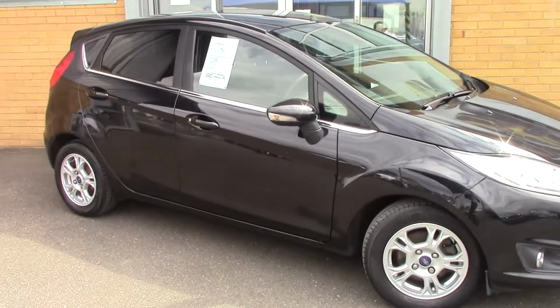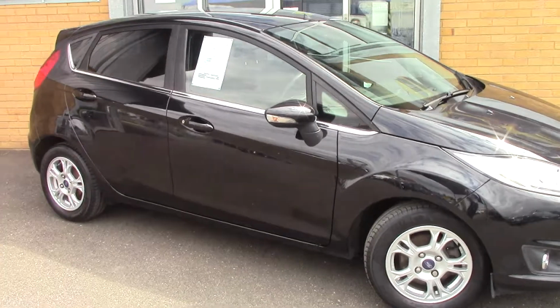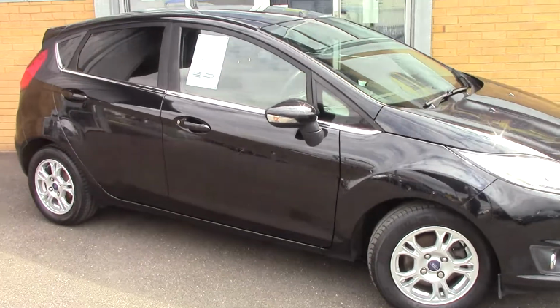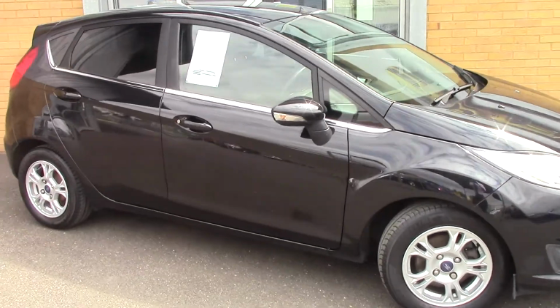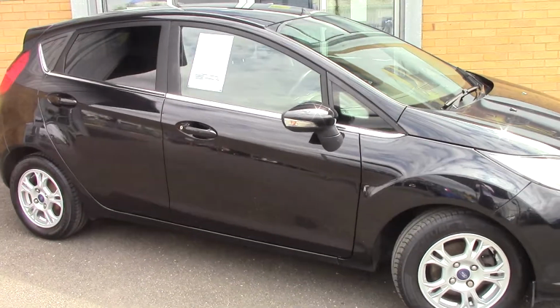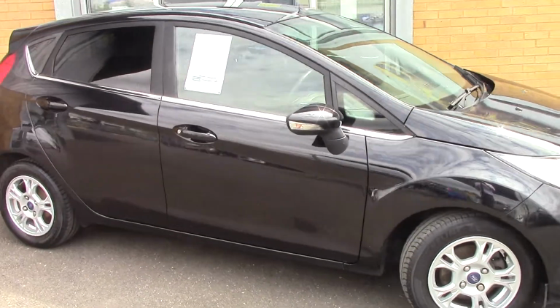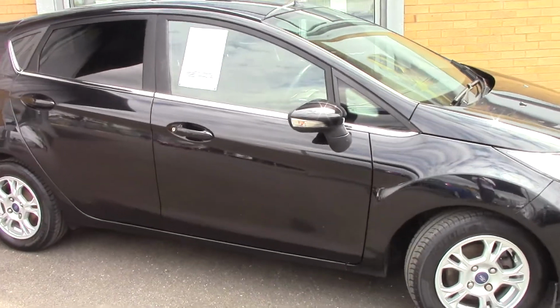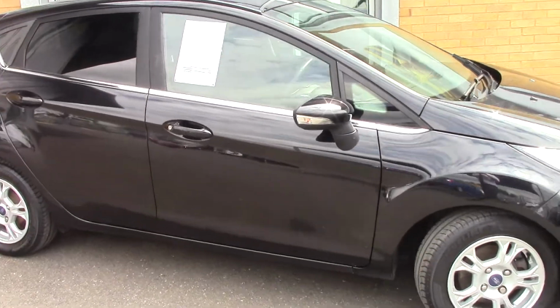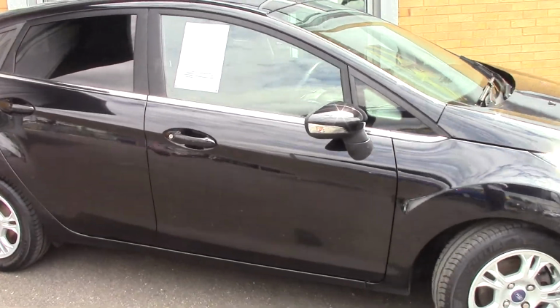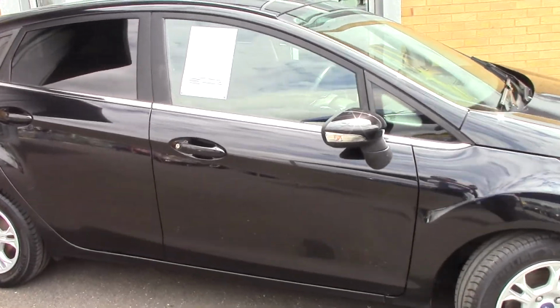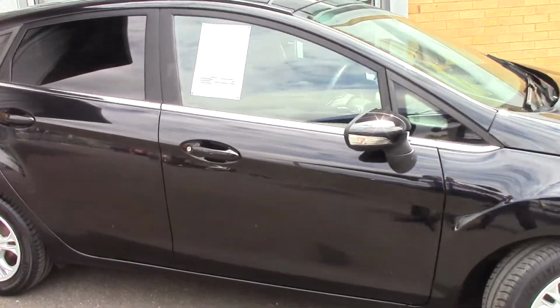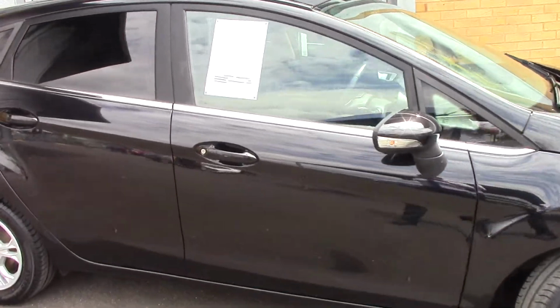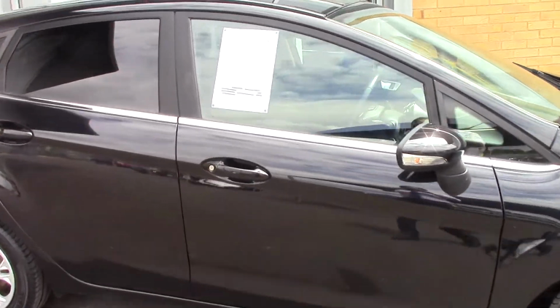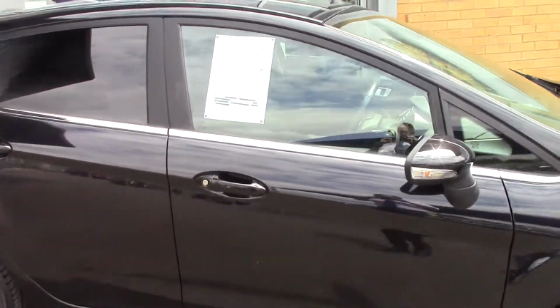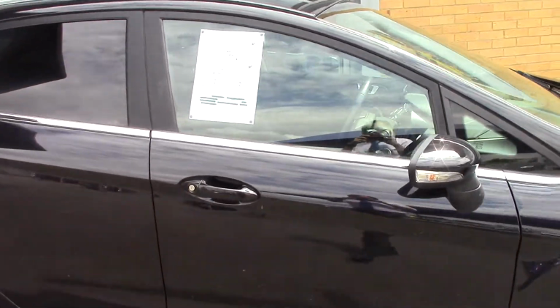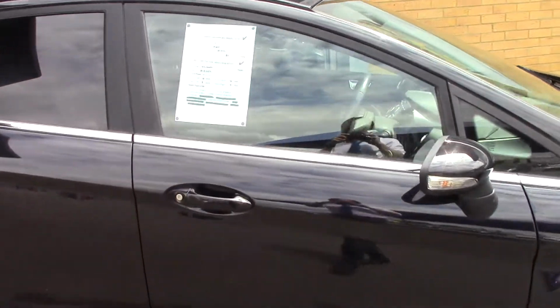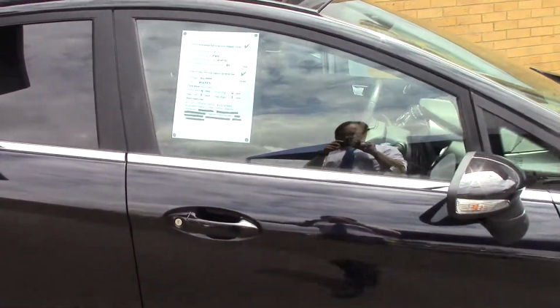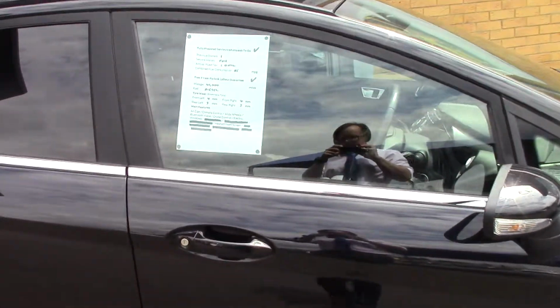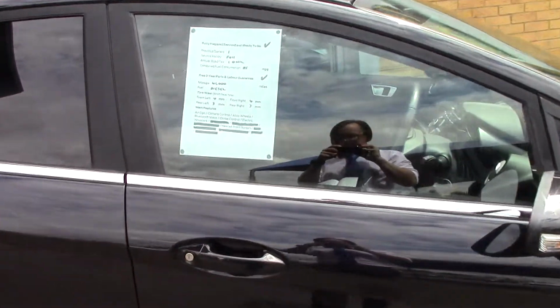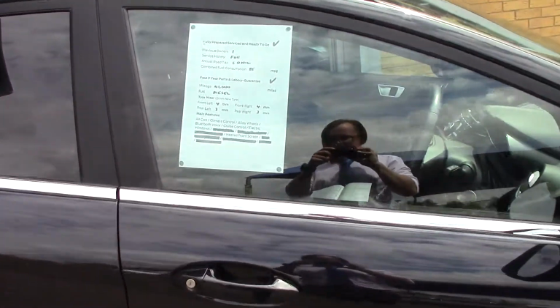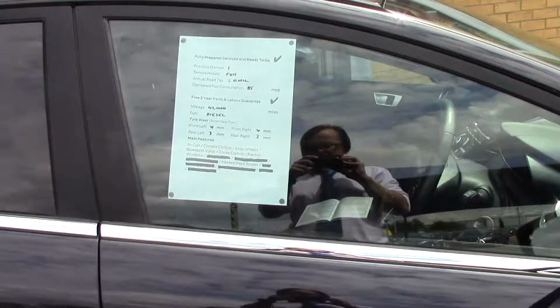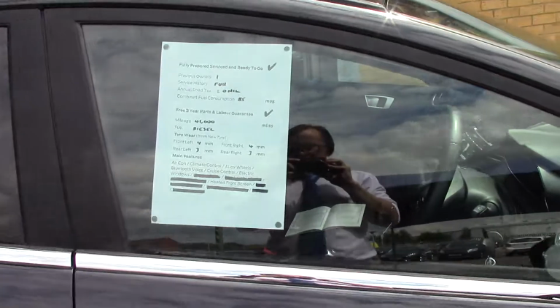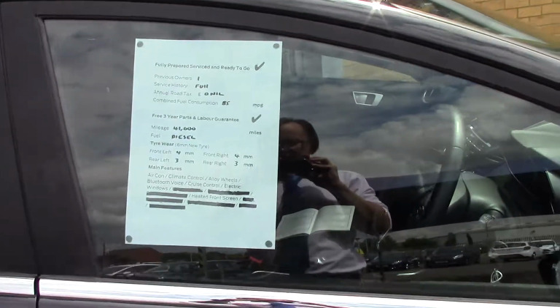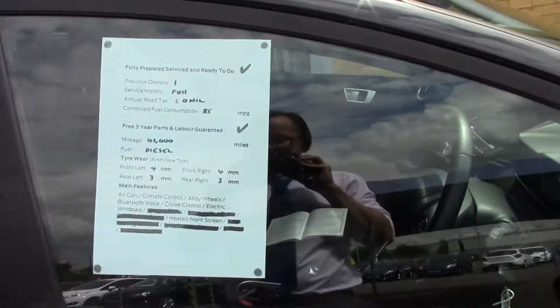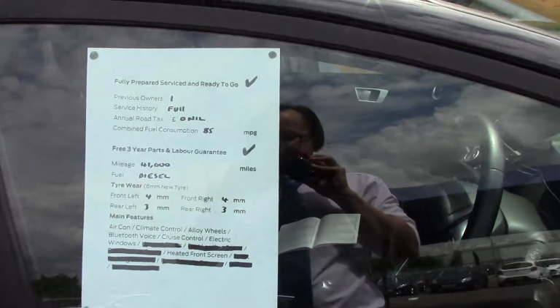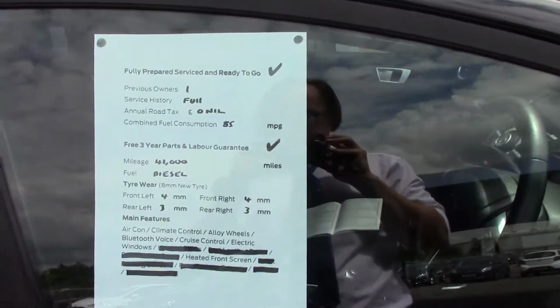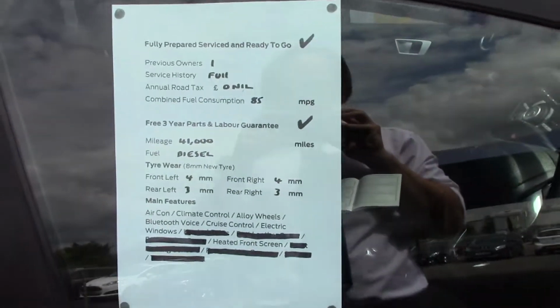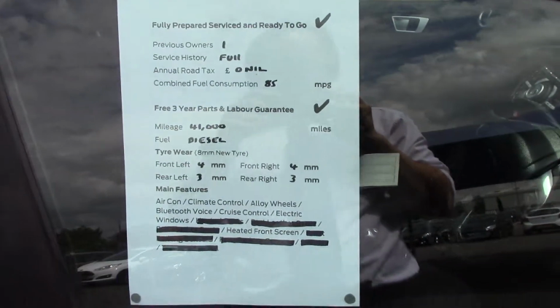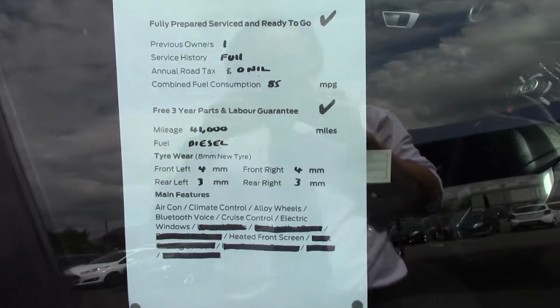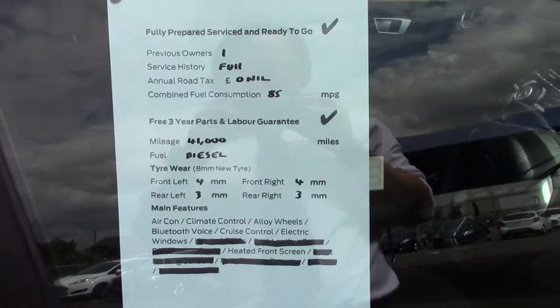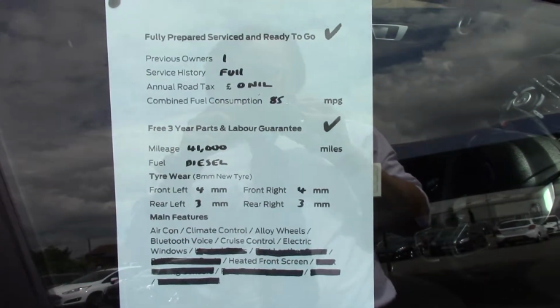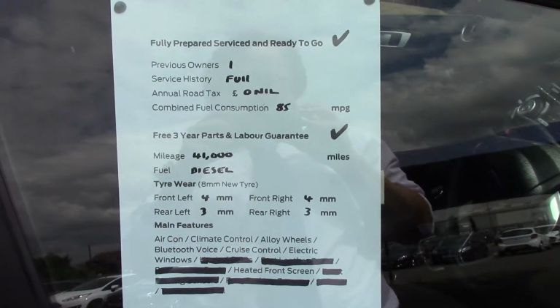And finally, to finish off, here is an overall summary of all of this vehicle's key features.